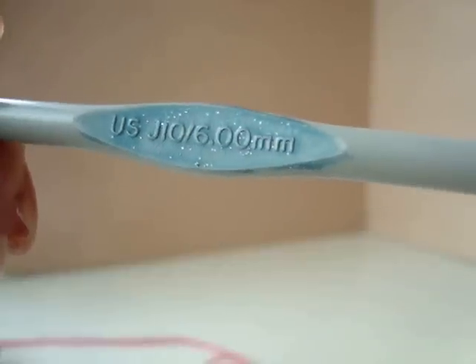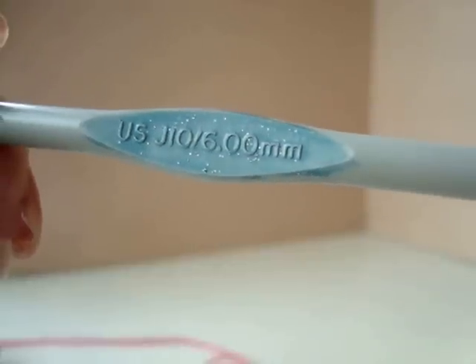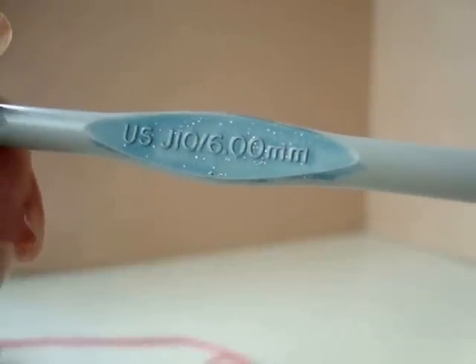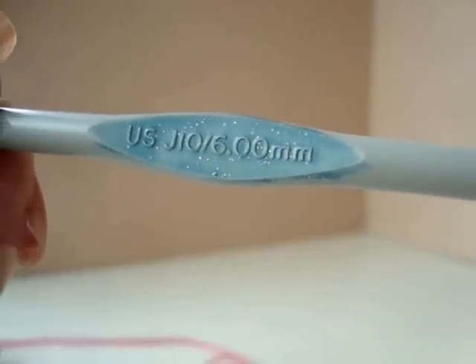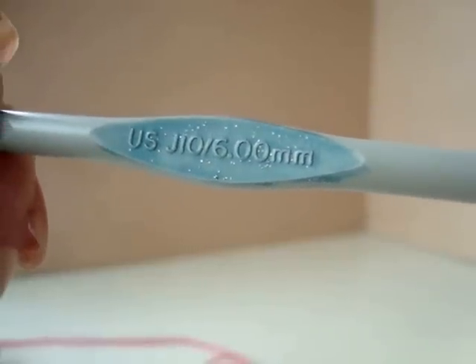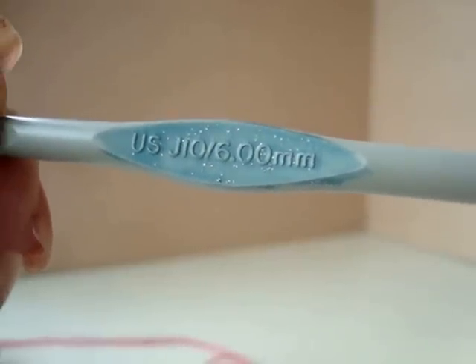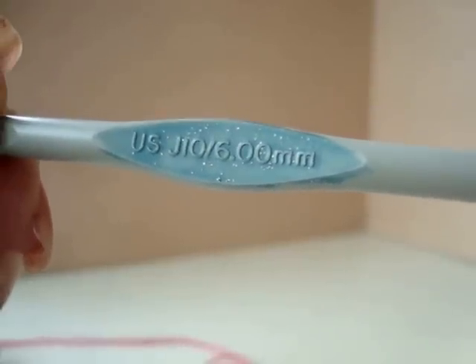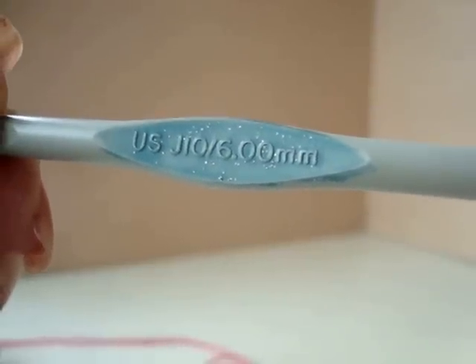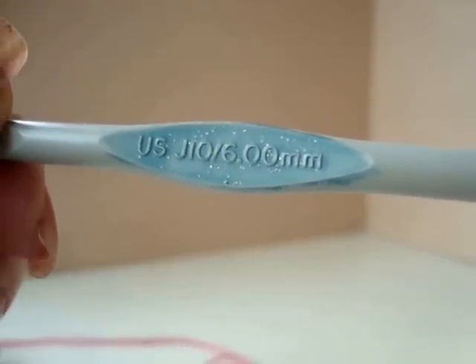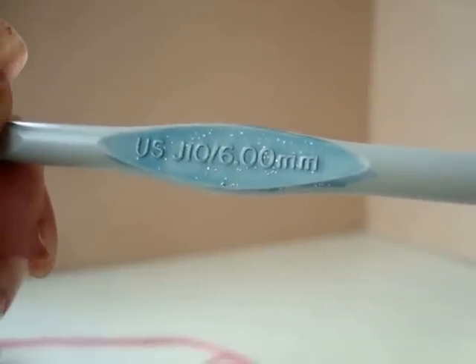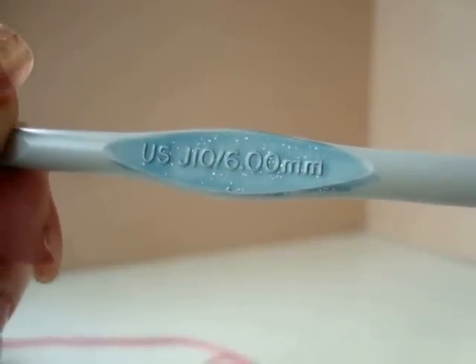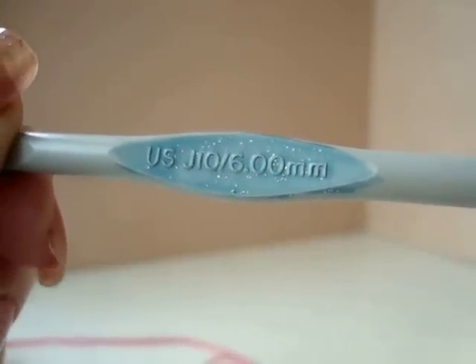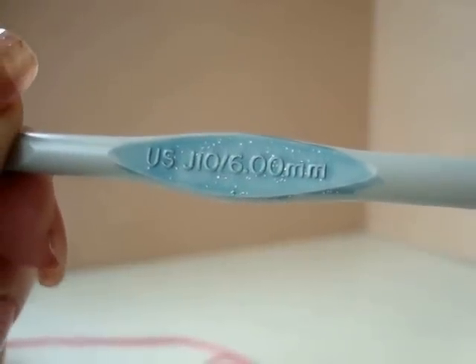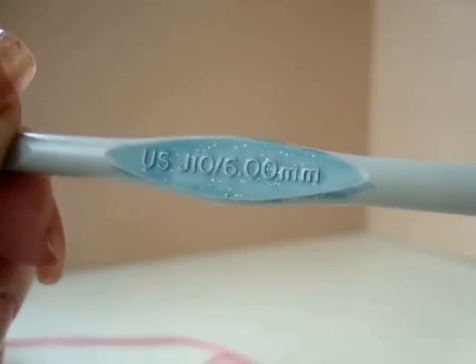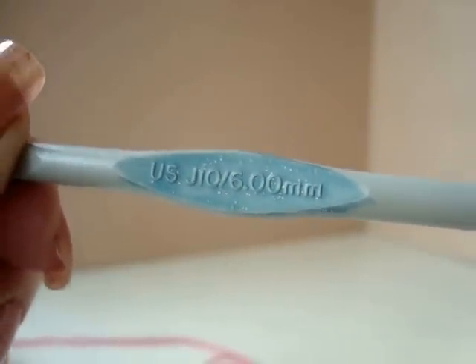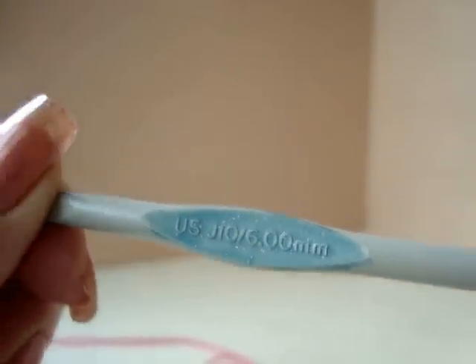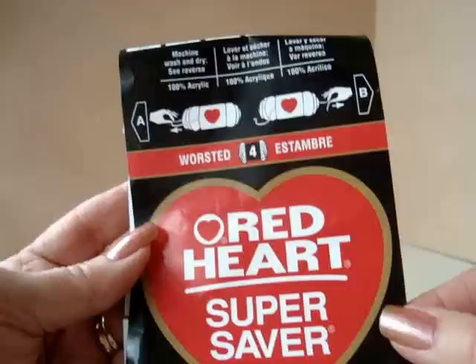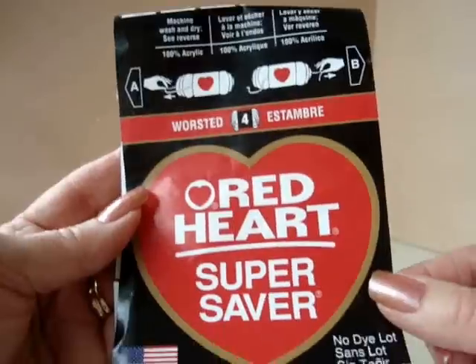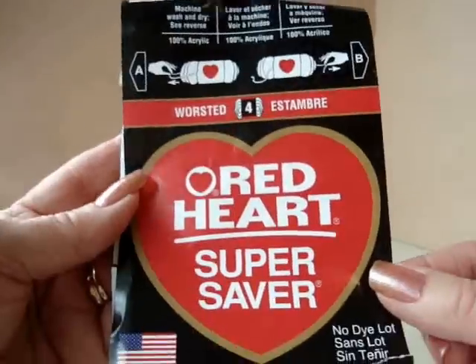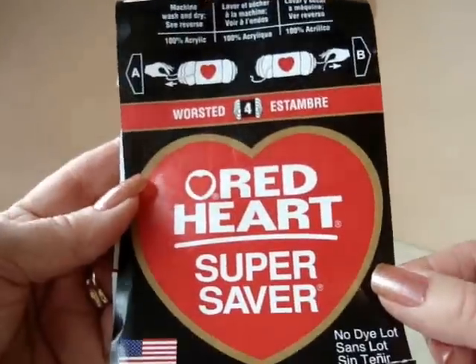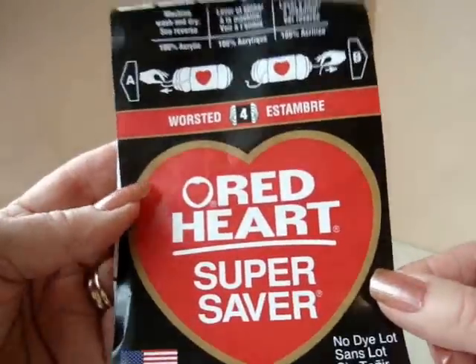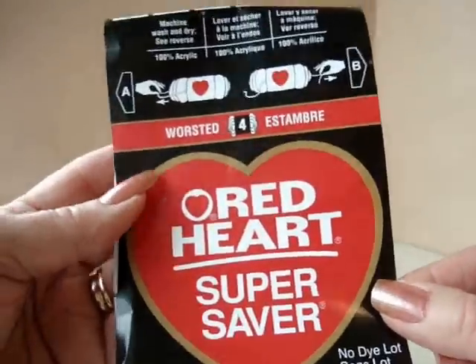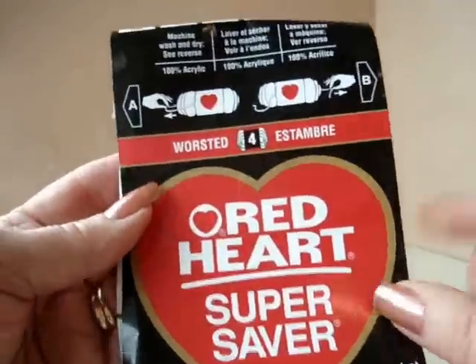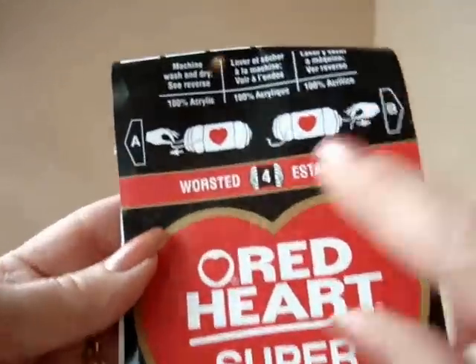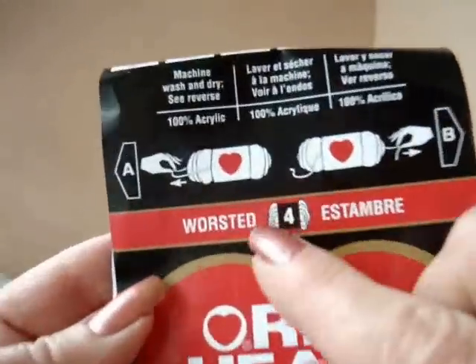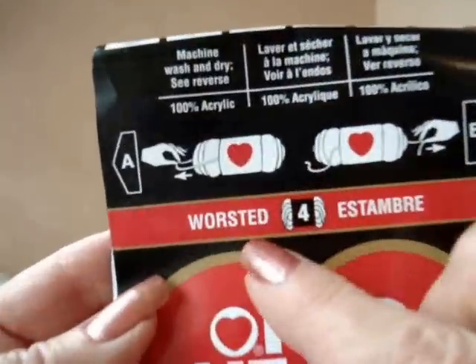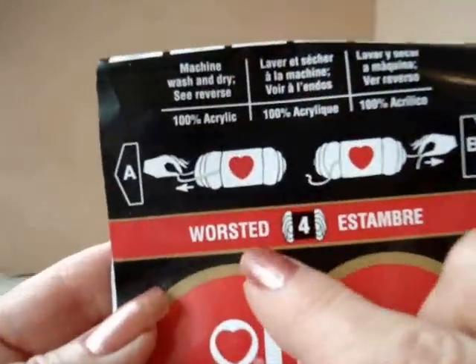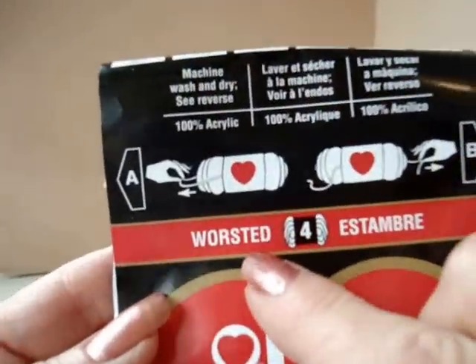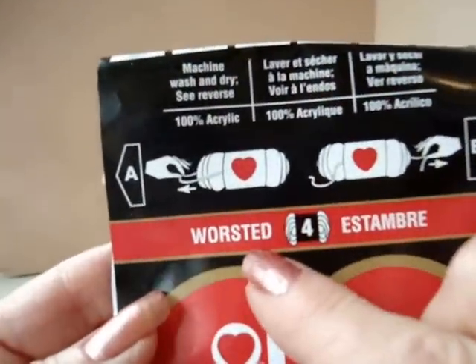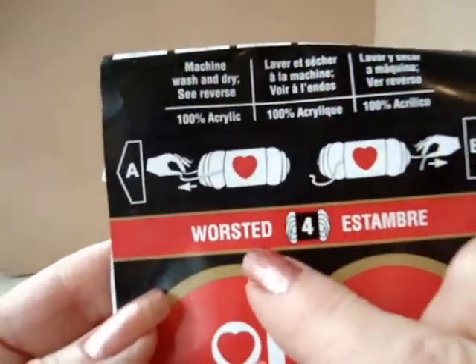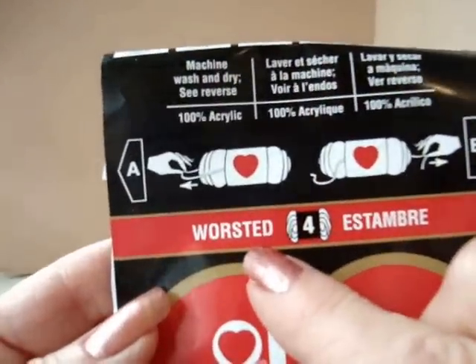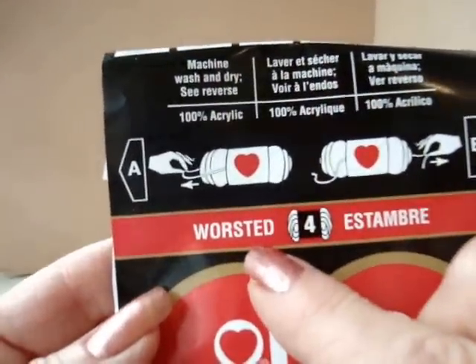Today I'm going to work with a 6mm crochet hook and Red Heart Super Saver yarn in worsted weight.